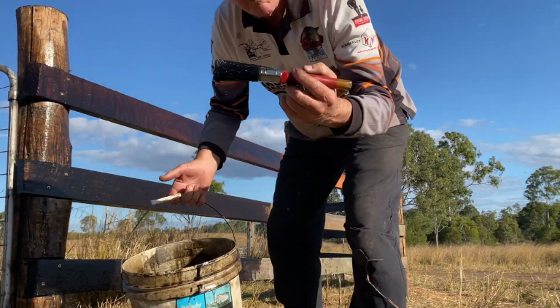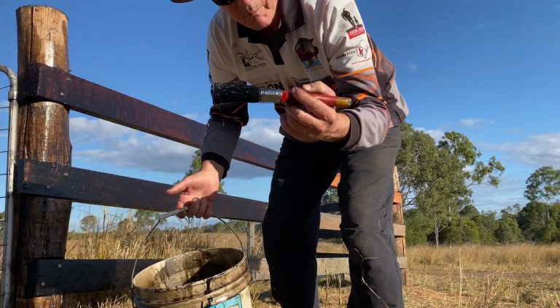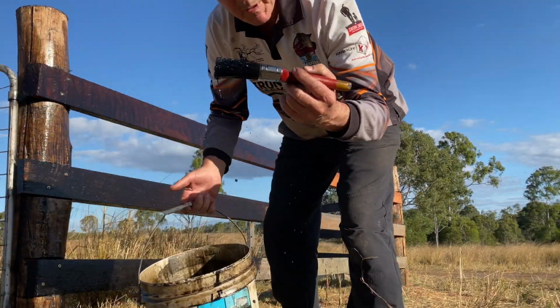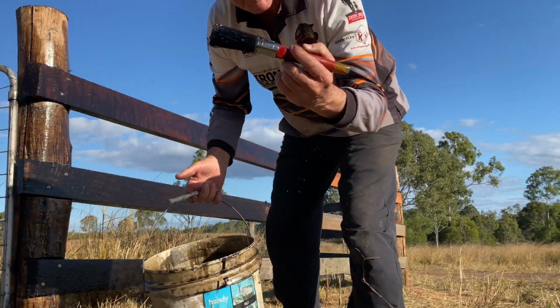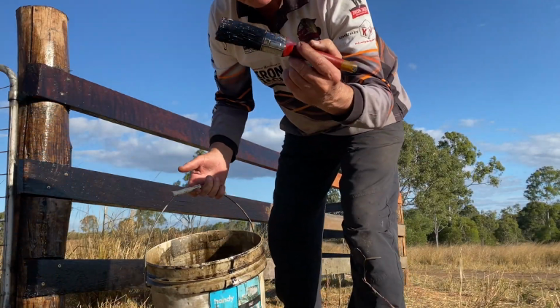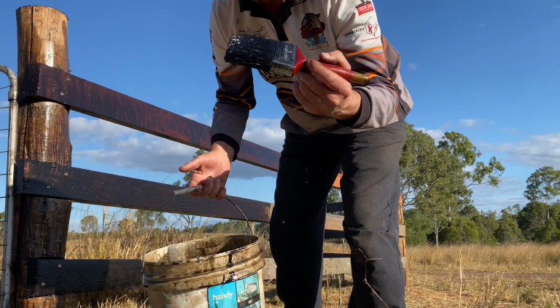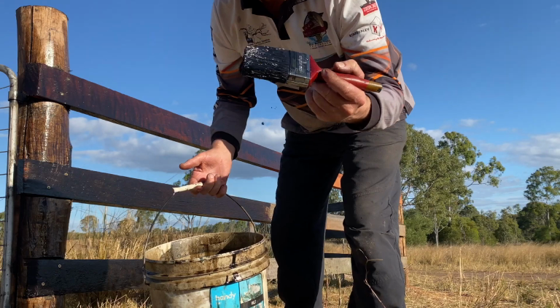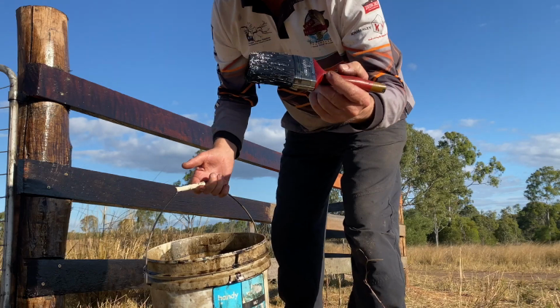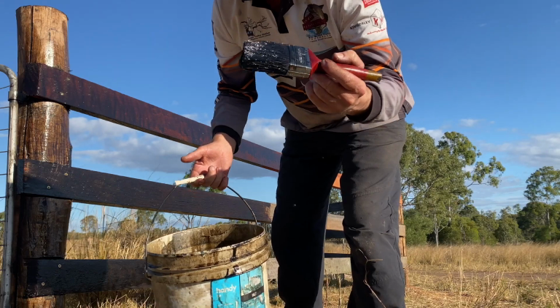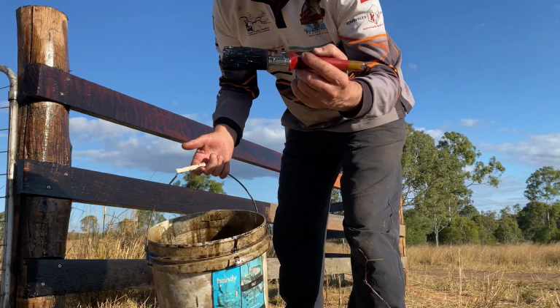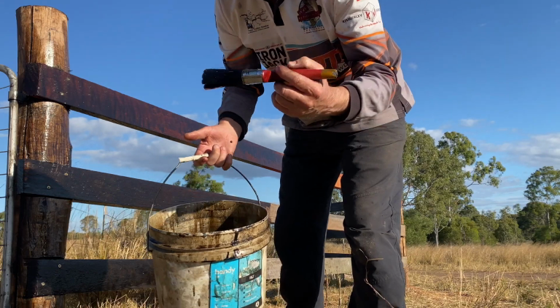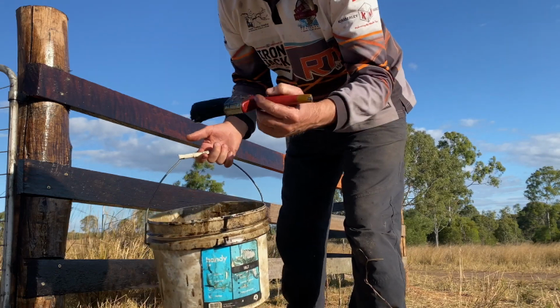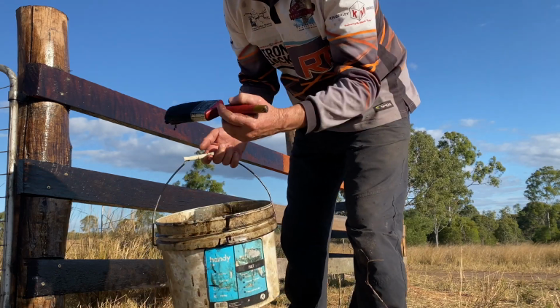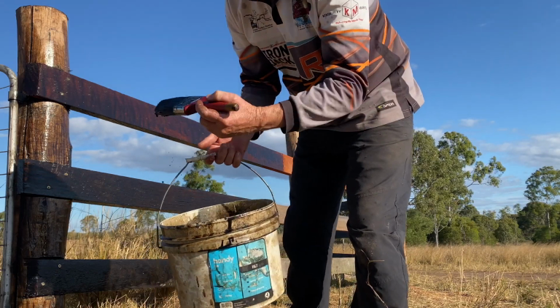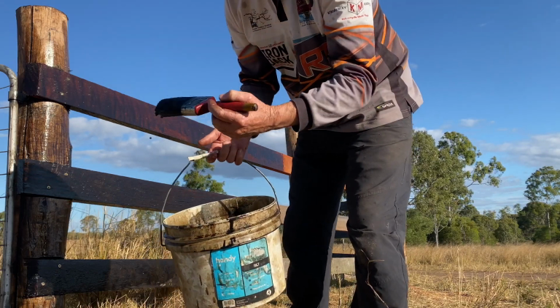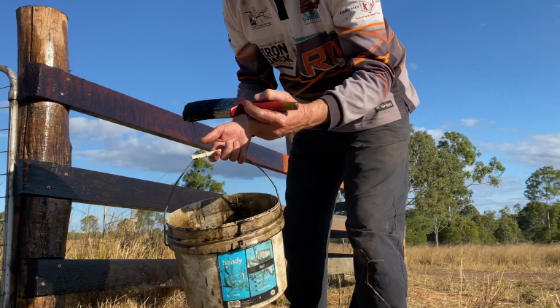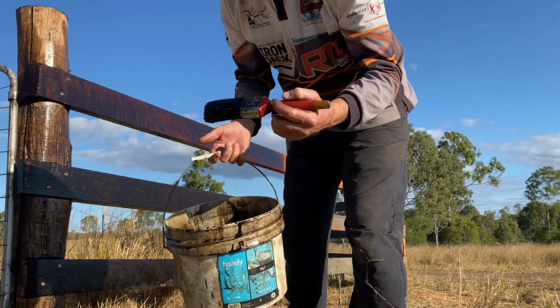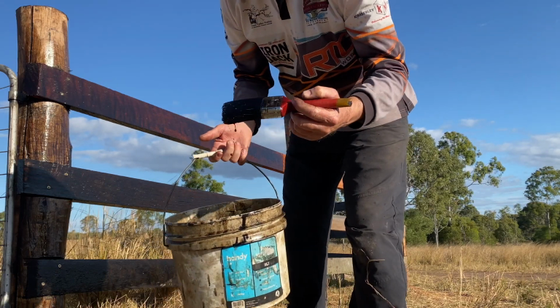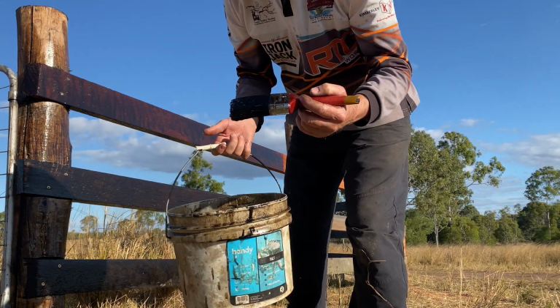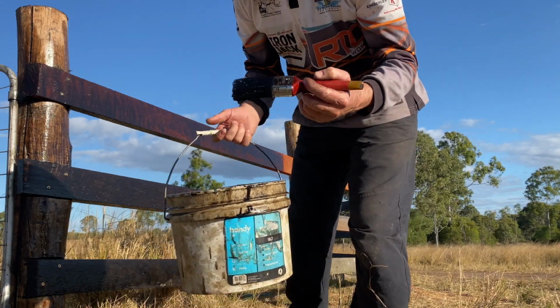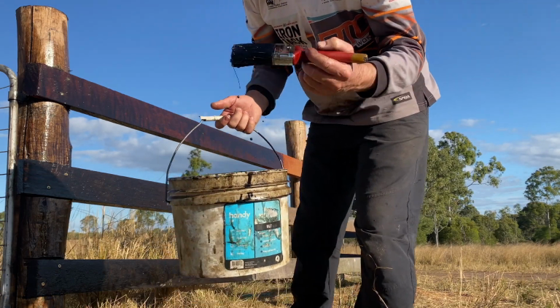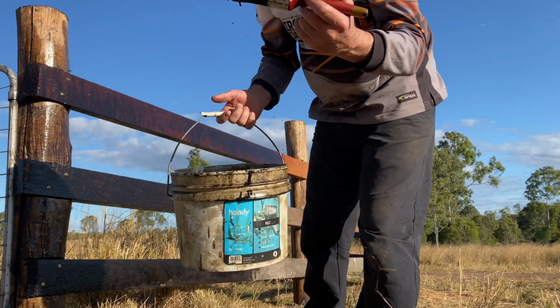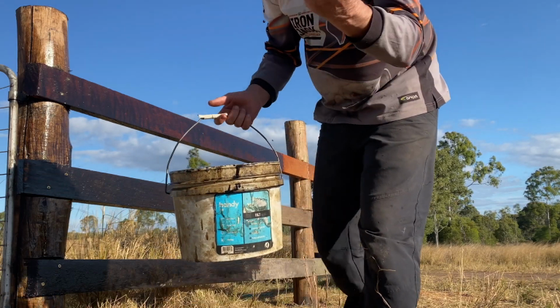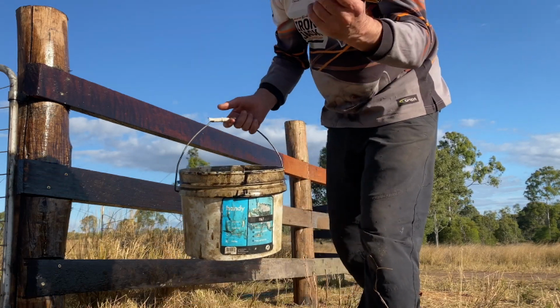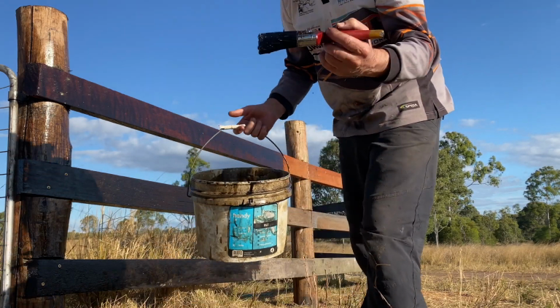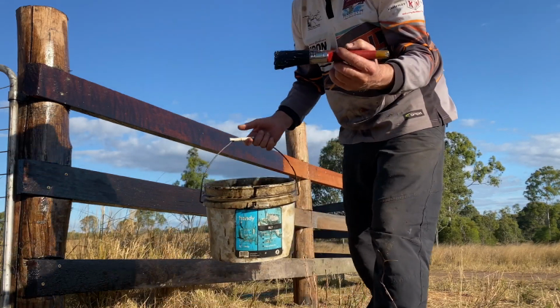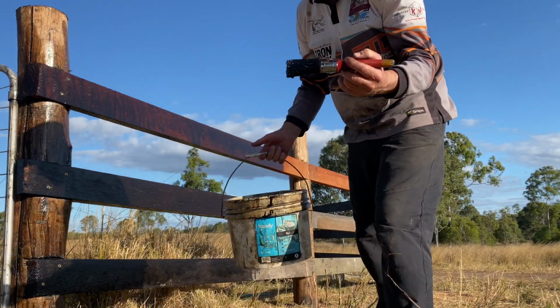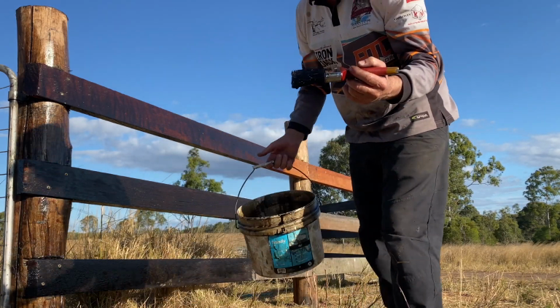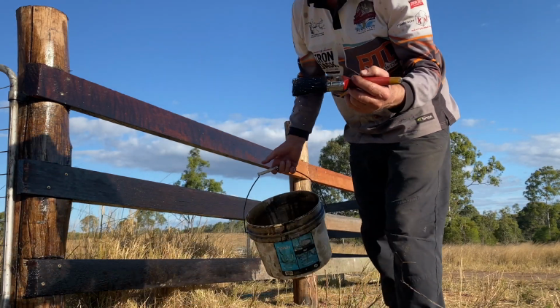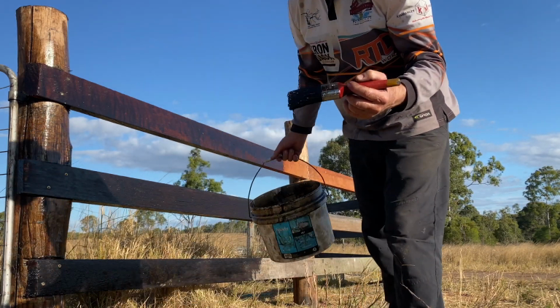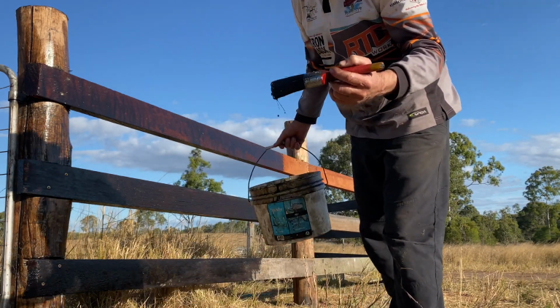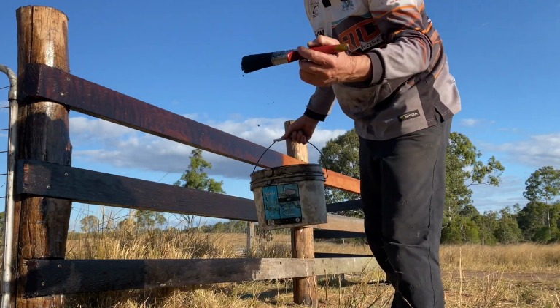A bit of sump oil on the new gate rails, keep the white ants out.